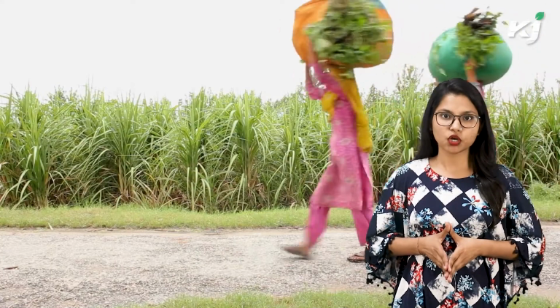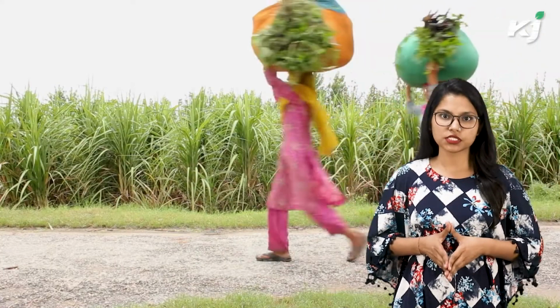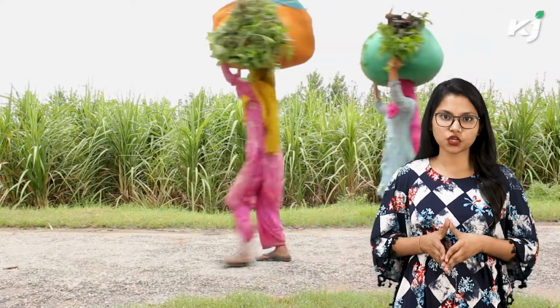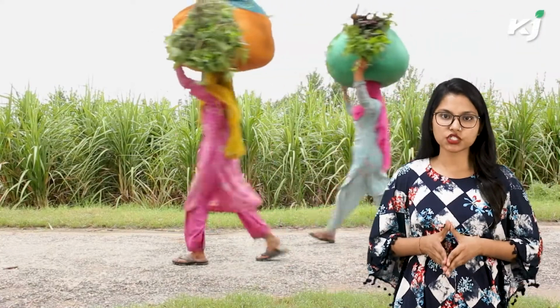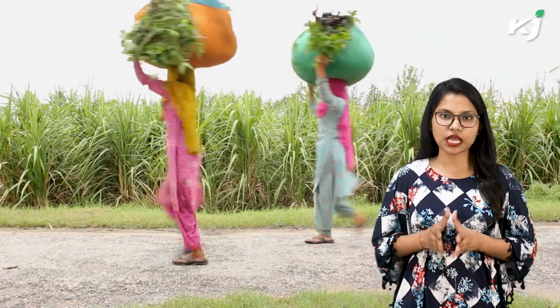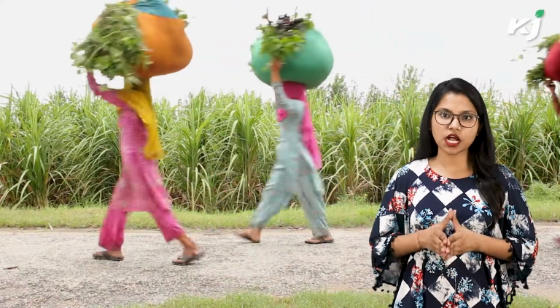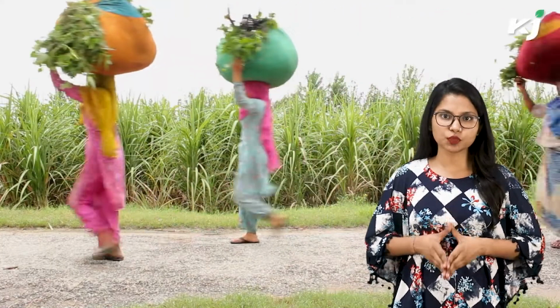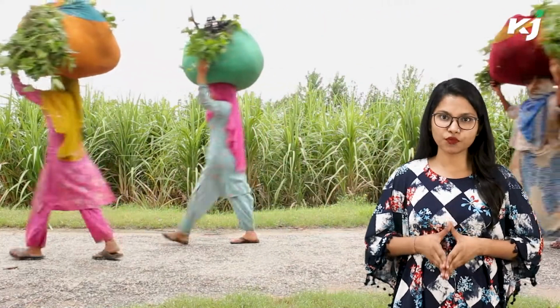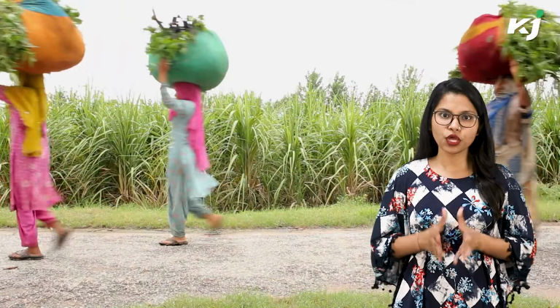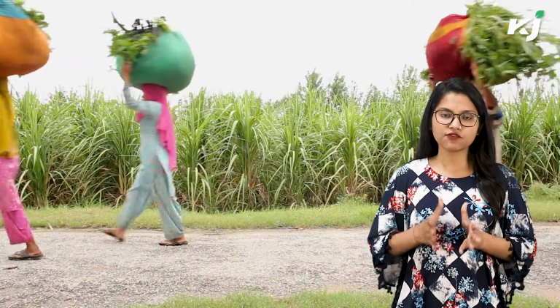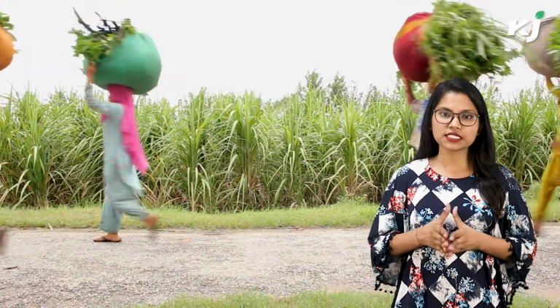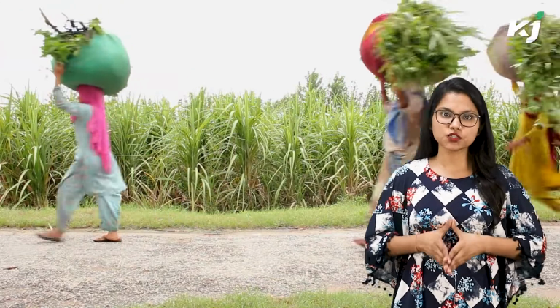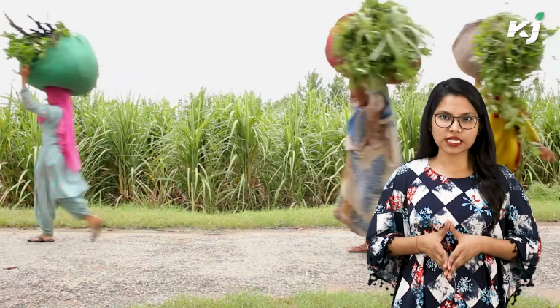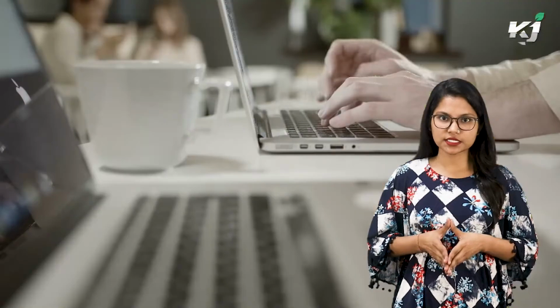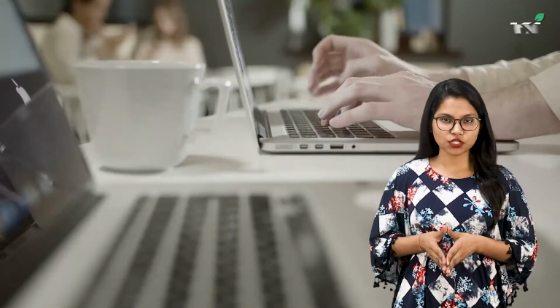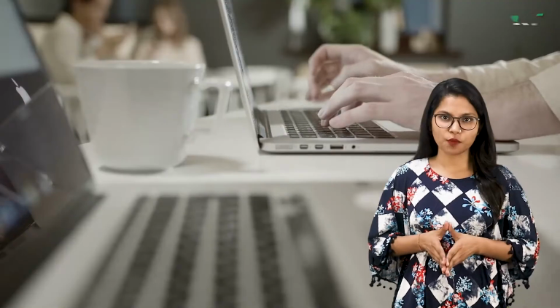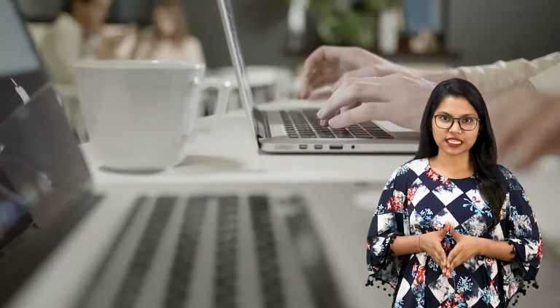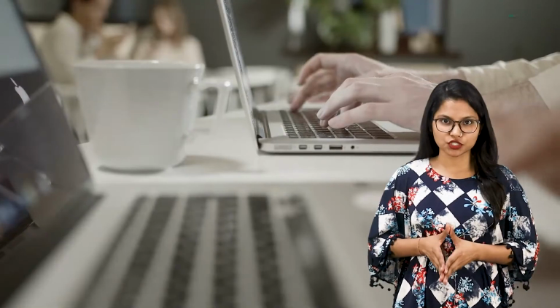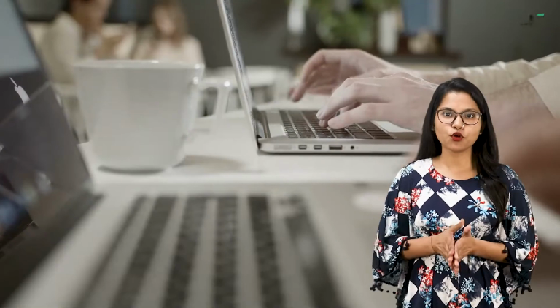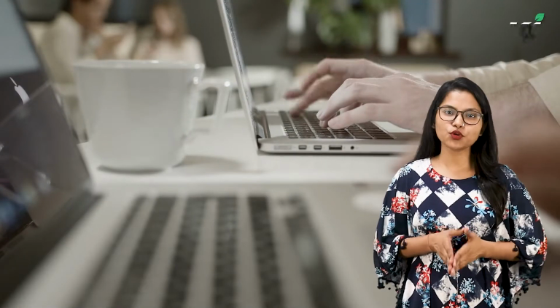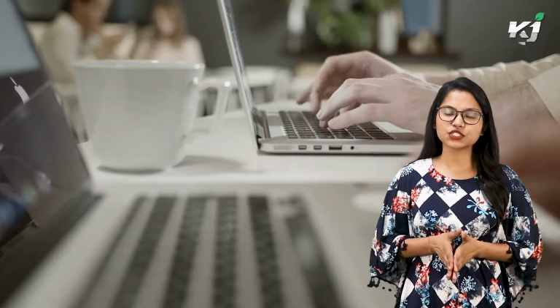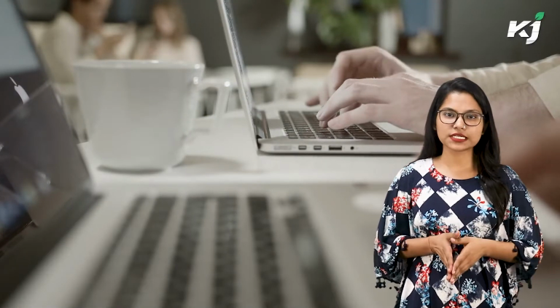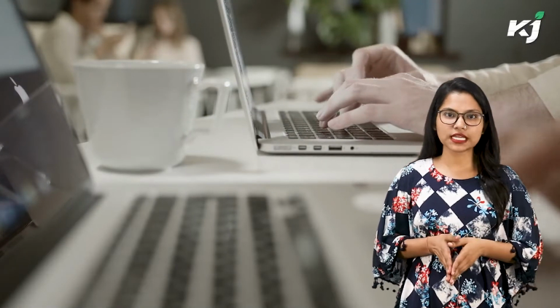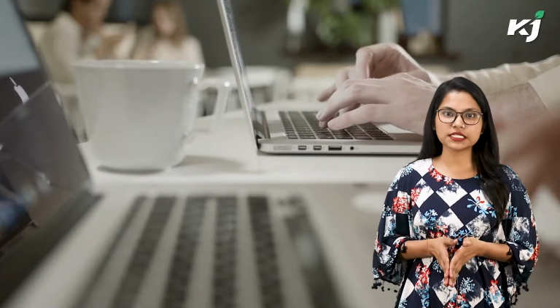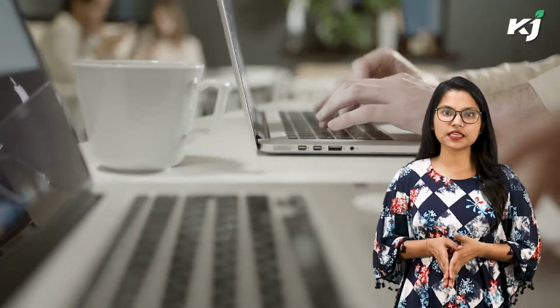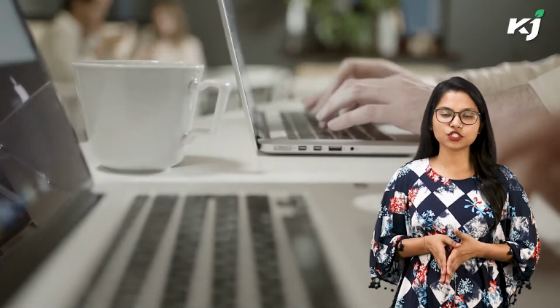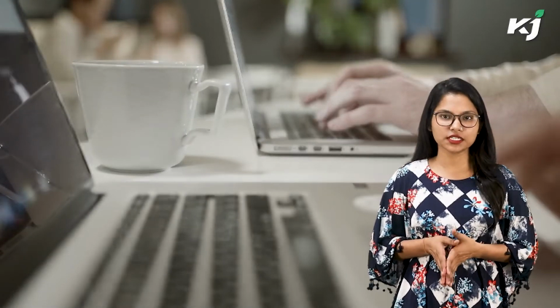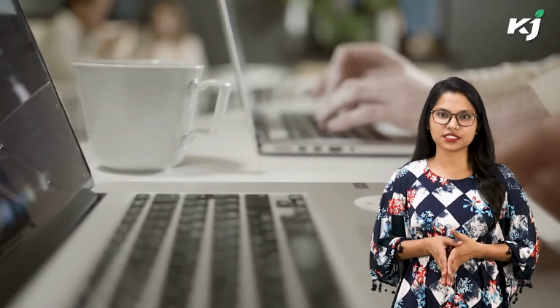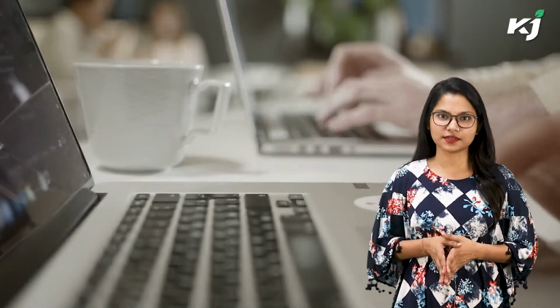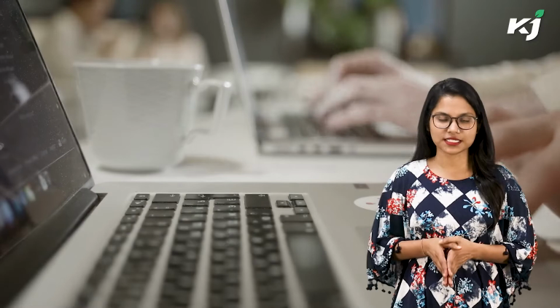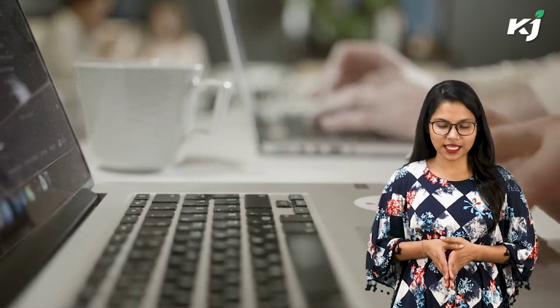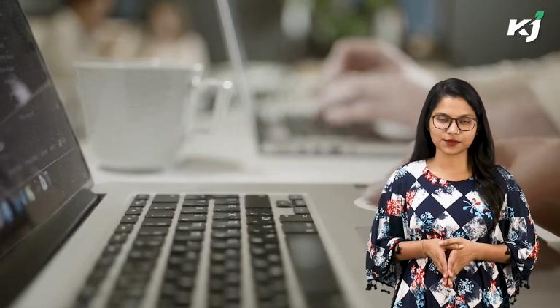Did you guys hear about blockchain technology in agriculture before? If yes, then do let us know in the comment section. For more such interesting updates, keep watching. Thank you.